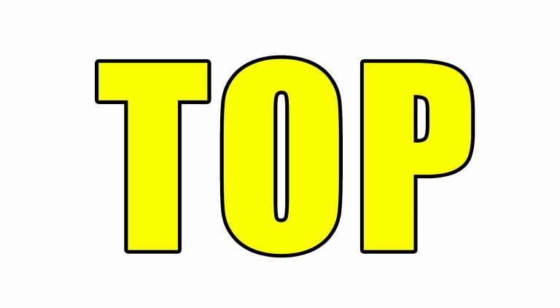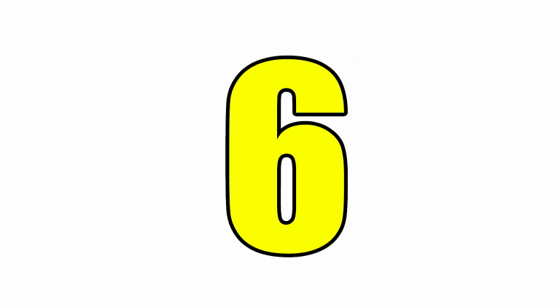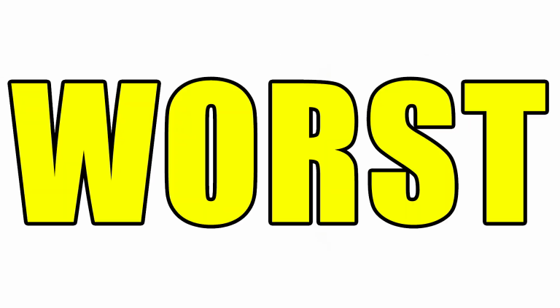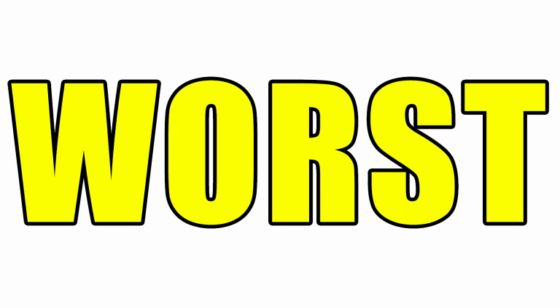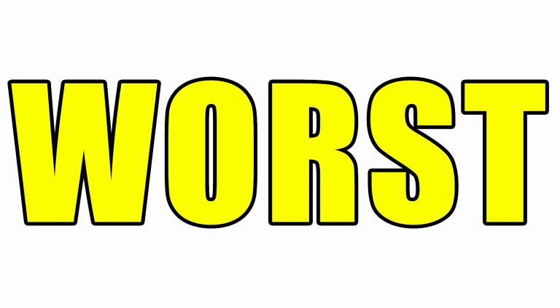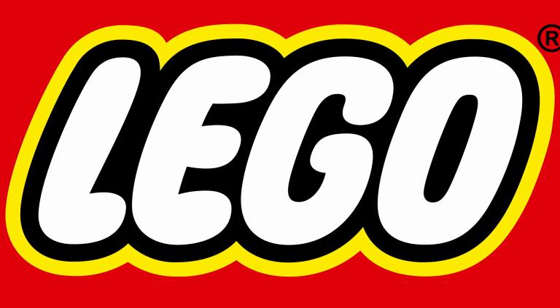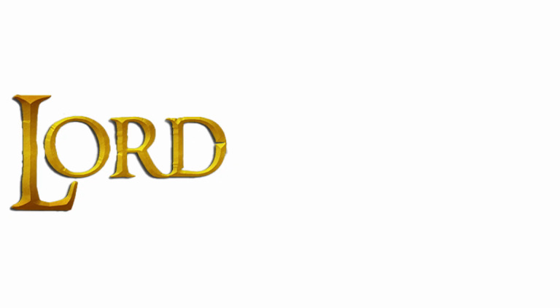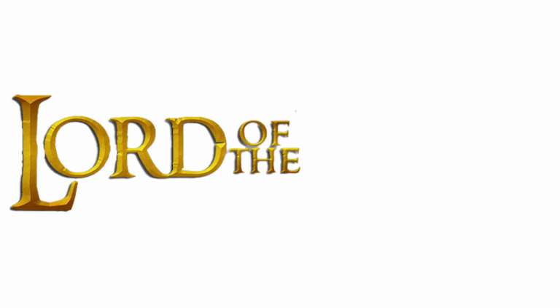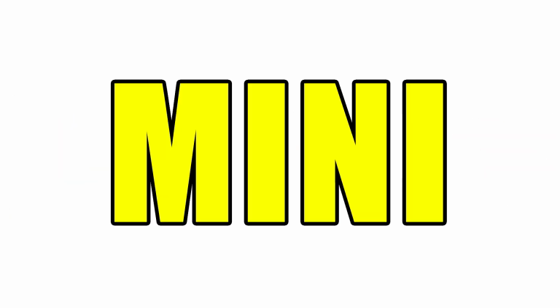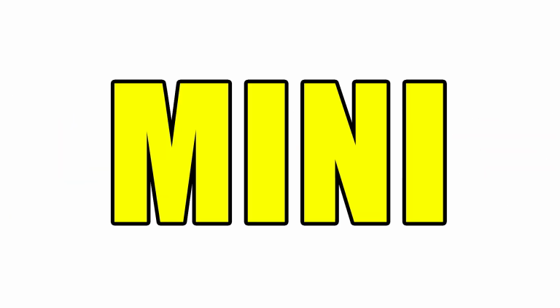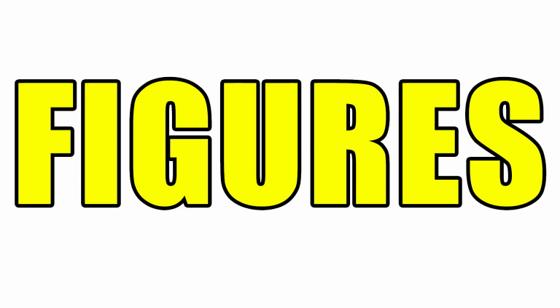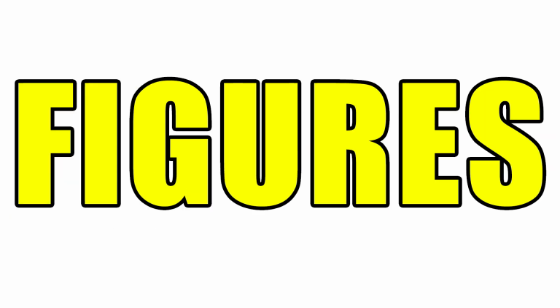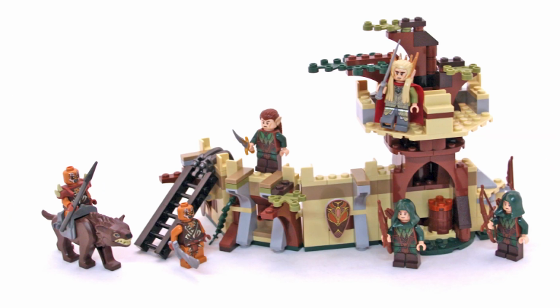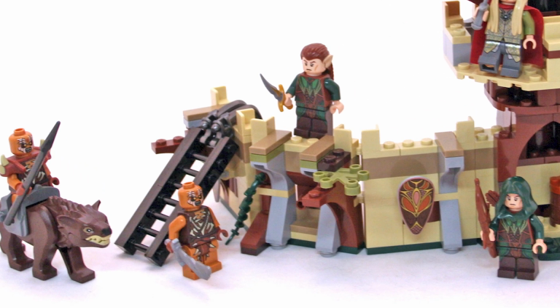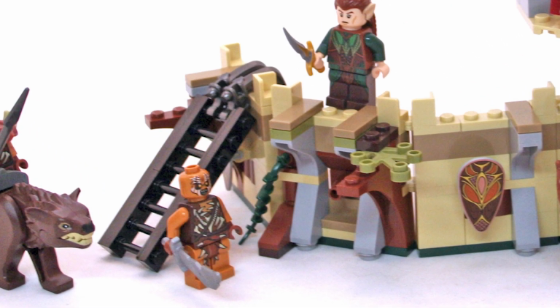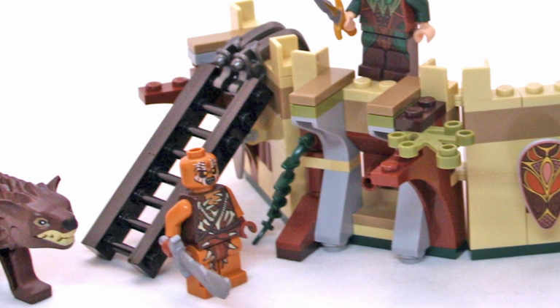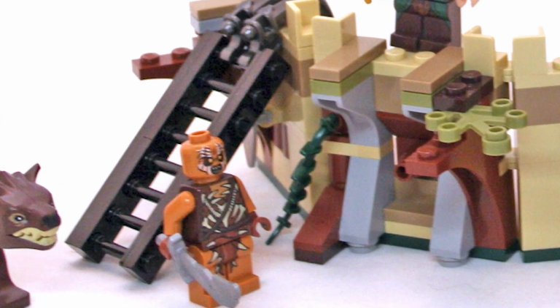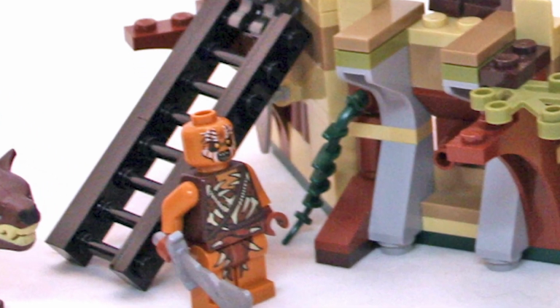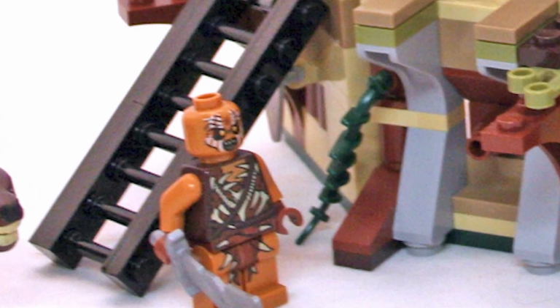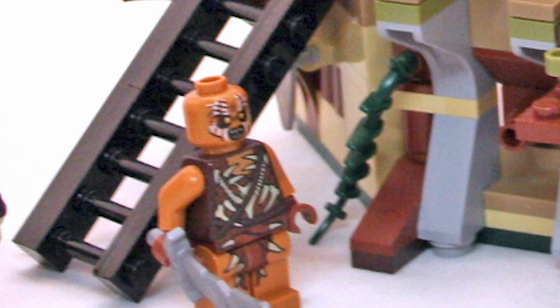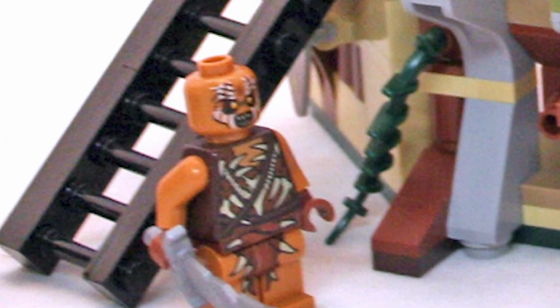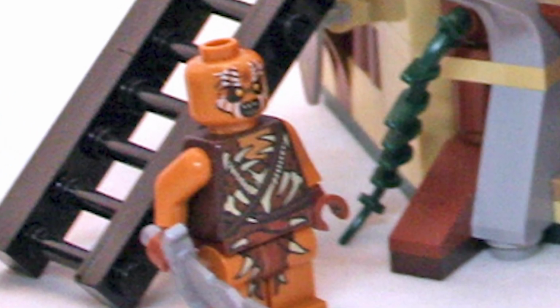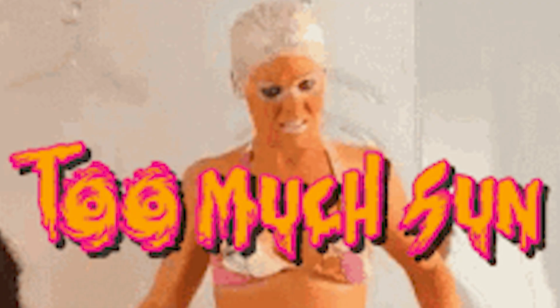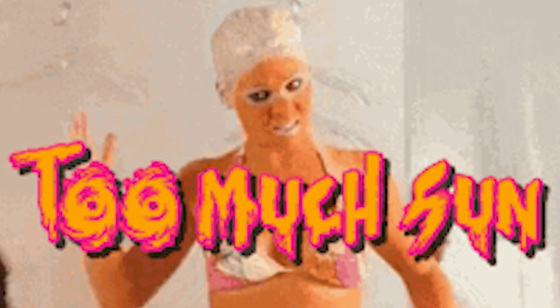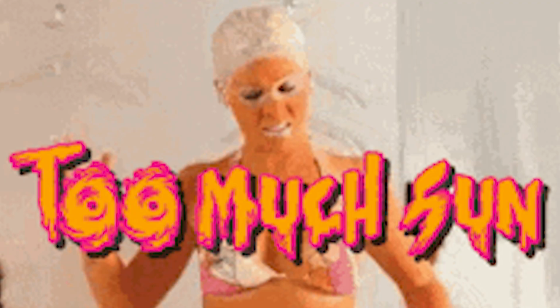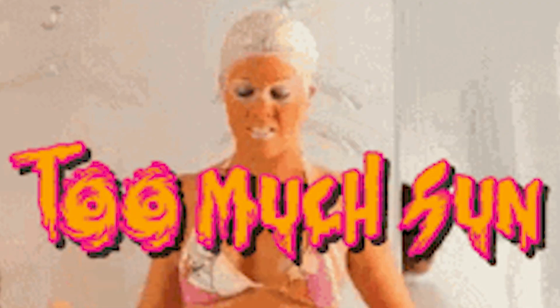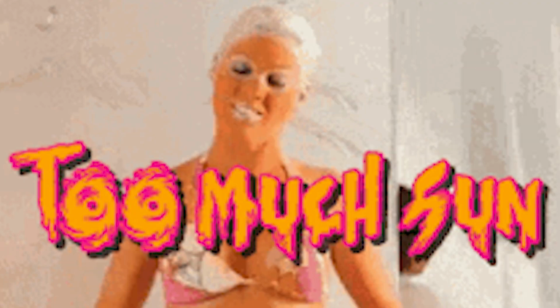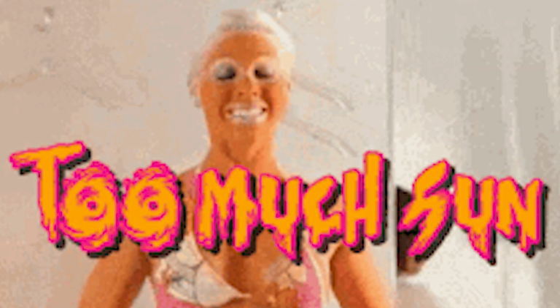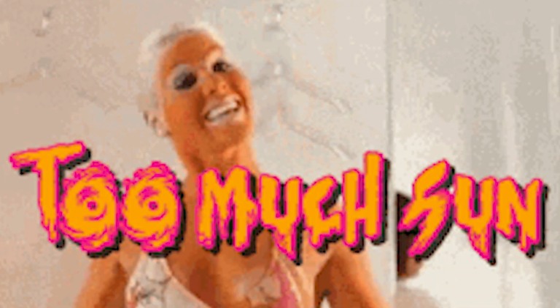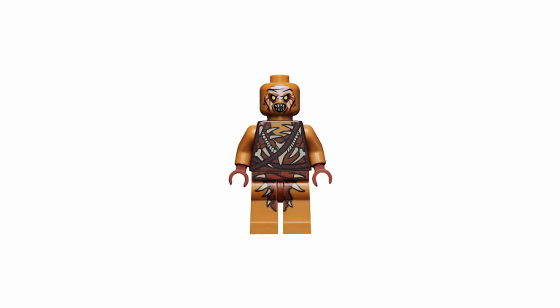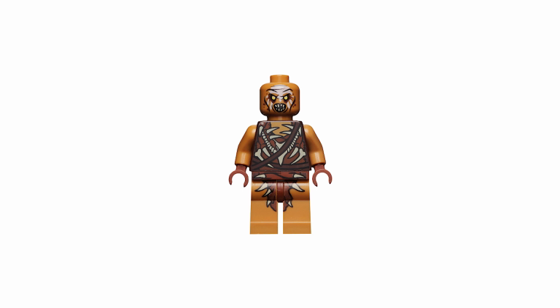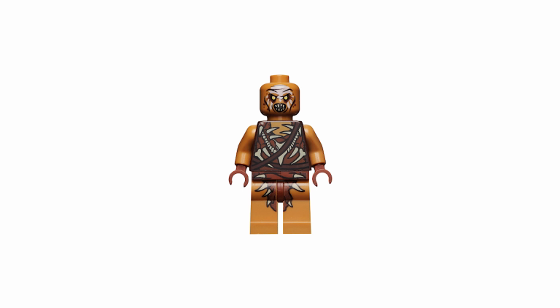Top six worst Lego Lord of the Rings minifigures. First we got the Gundabad Orc. I don't know if this guy got a spray tan or what, but why is he orange?